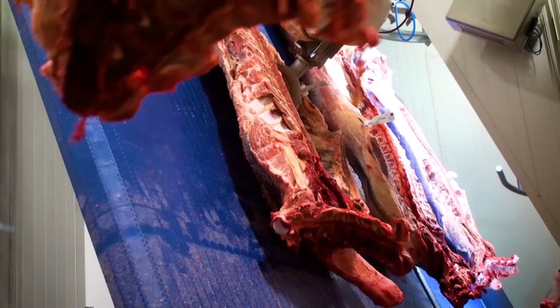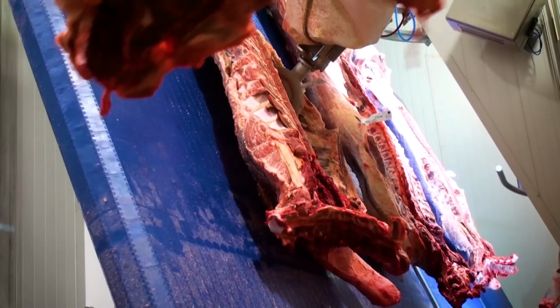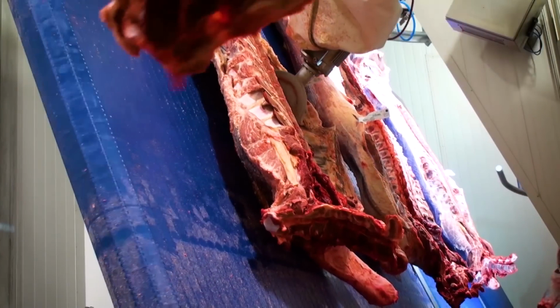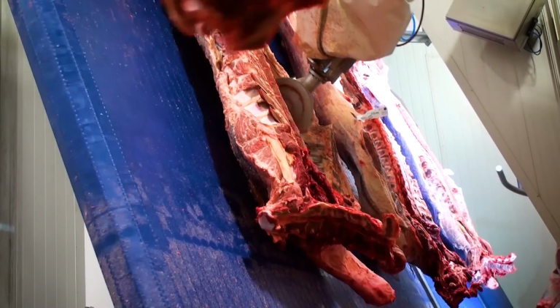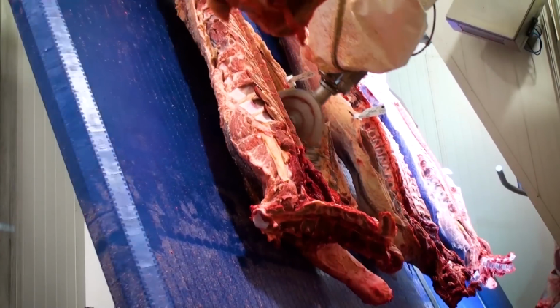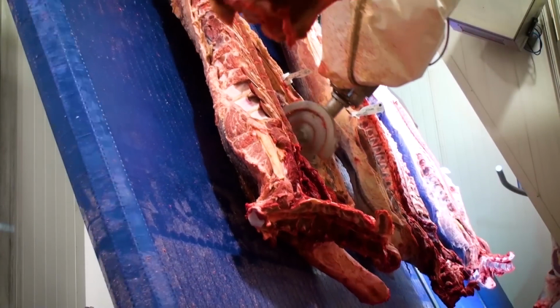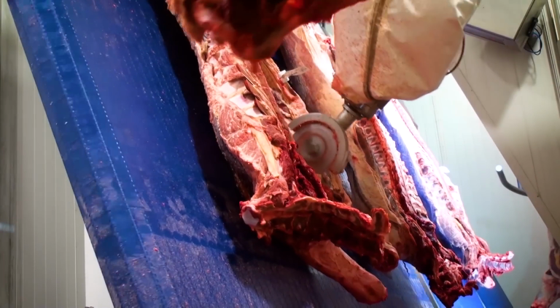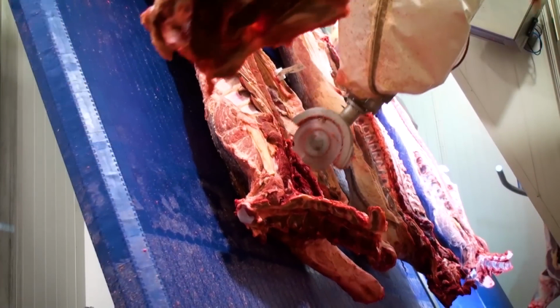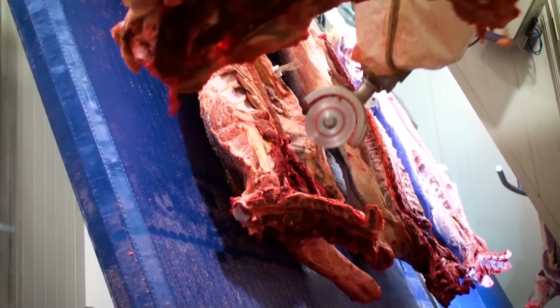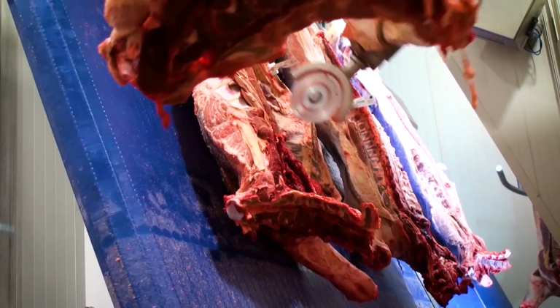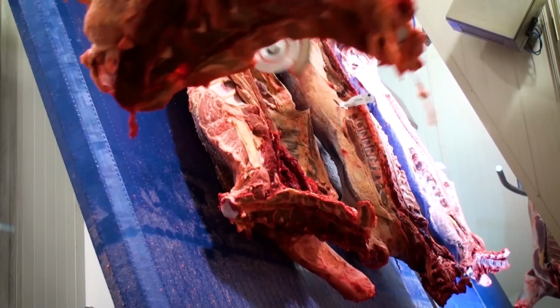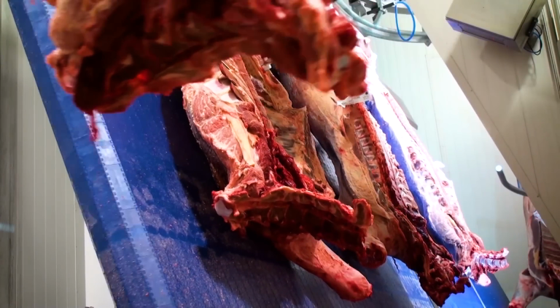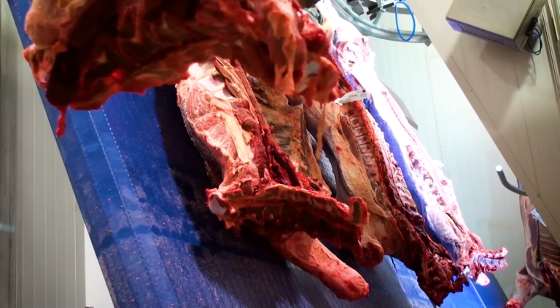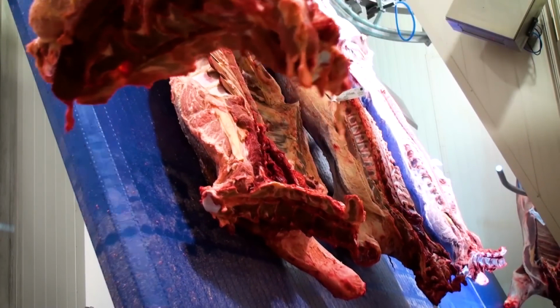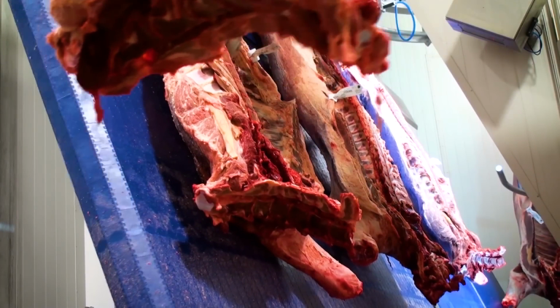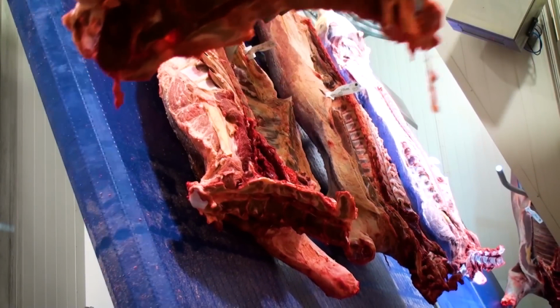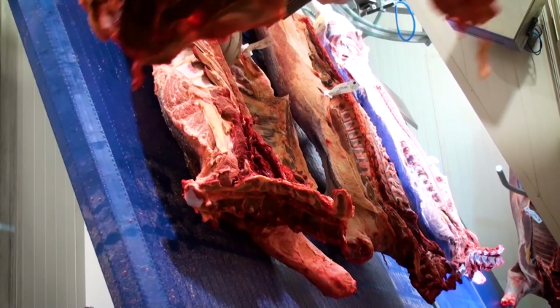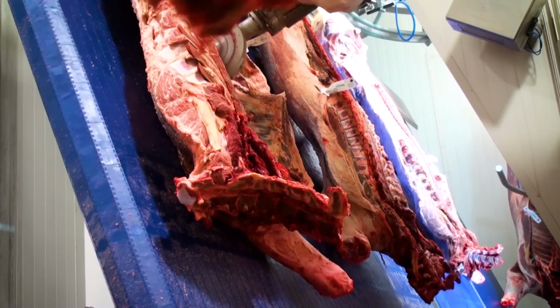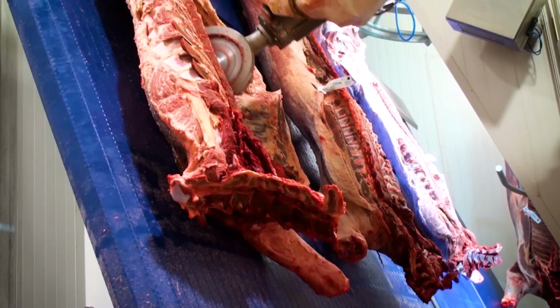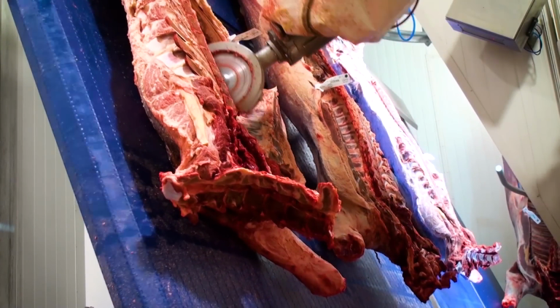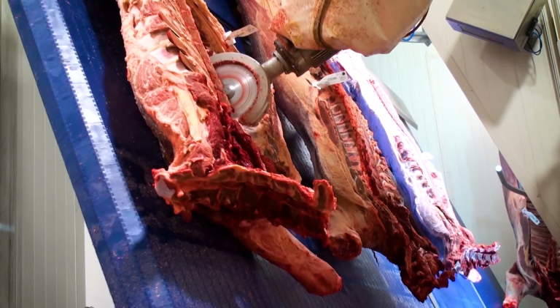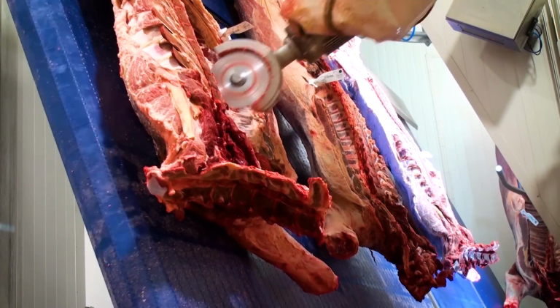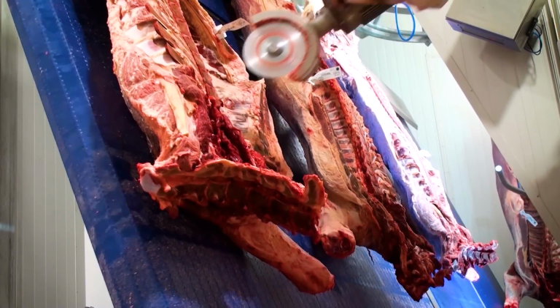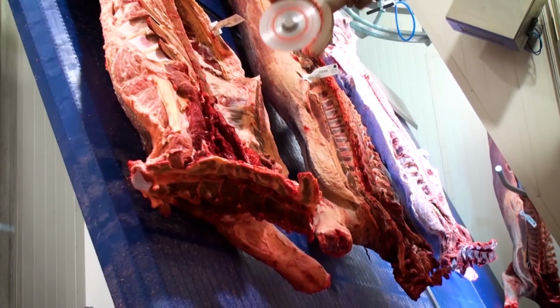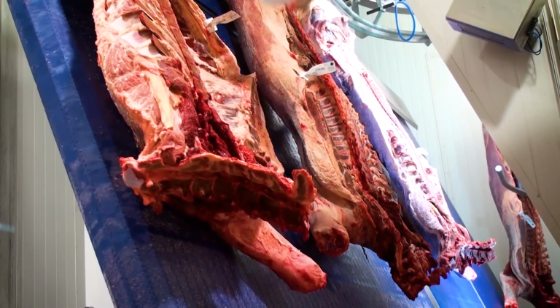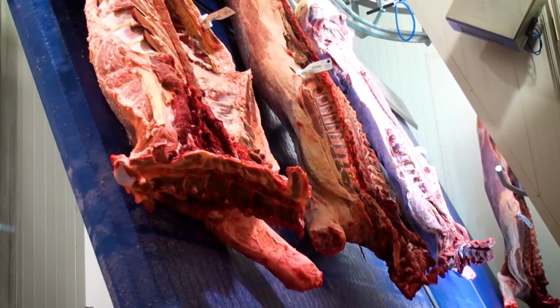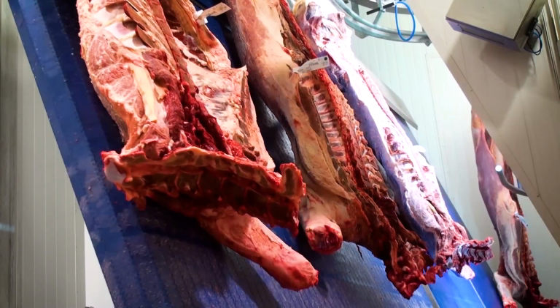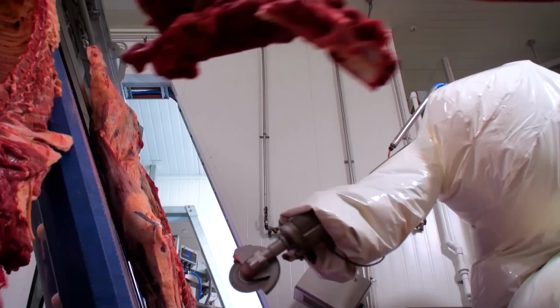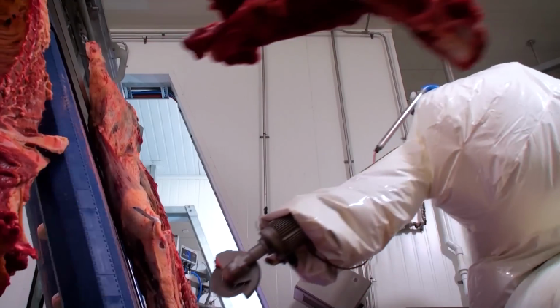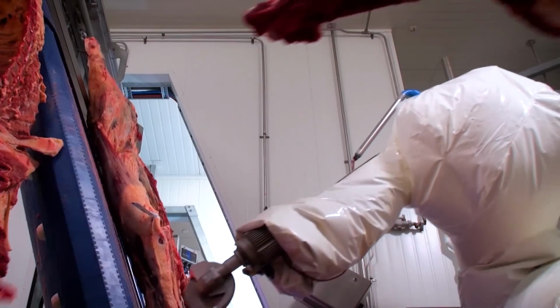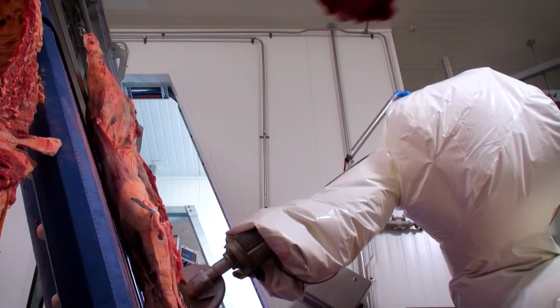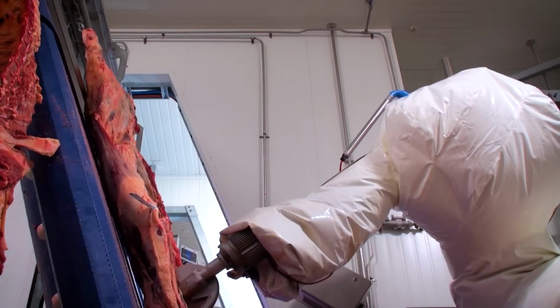It's been one small step in the meat industry, but it's been a giant step in technology.